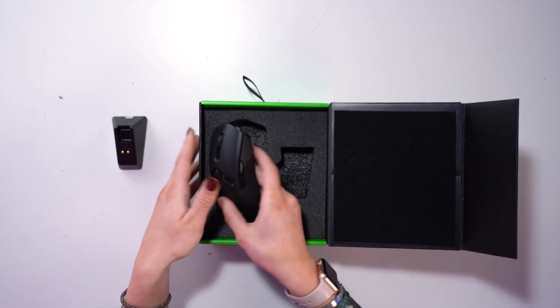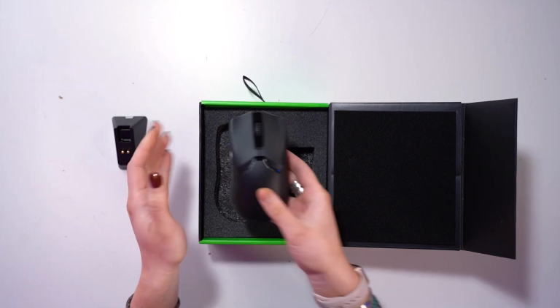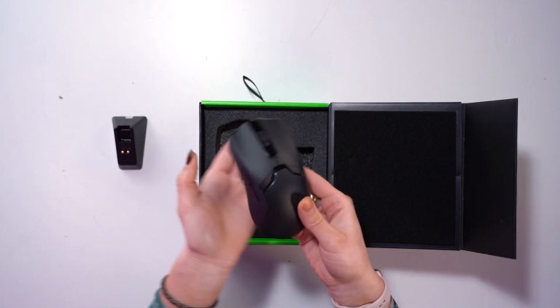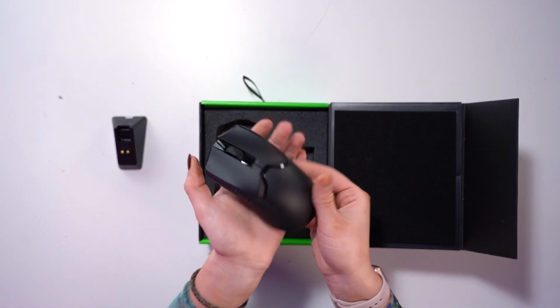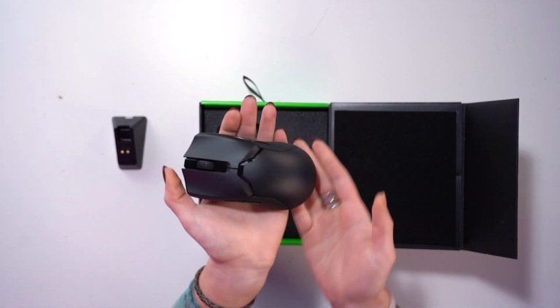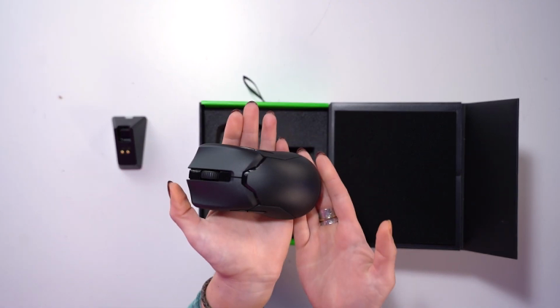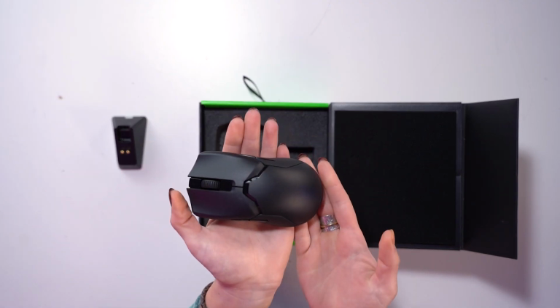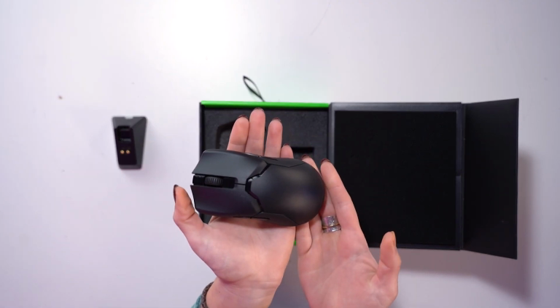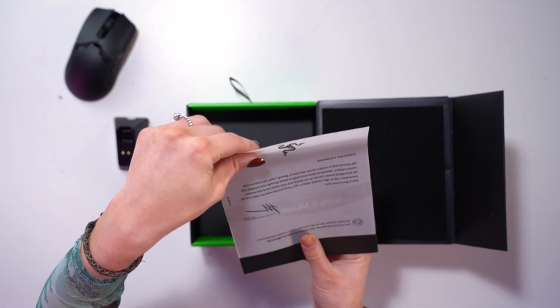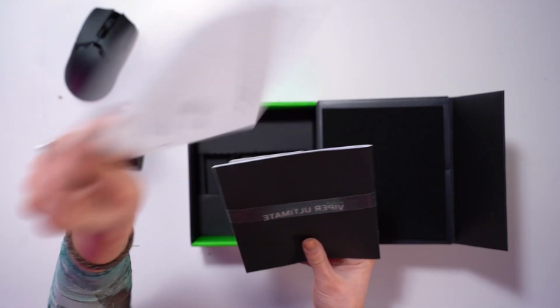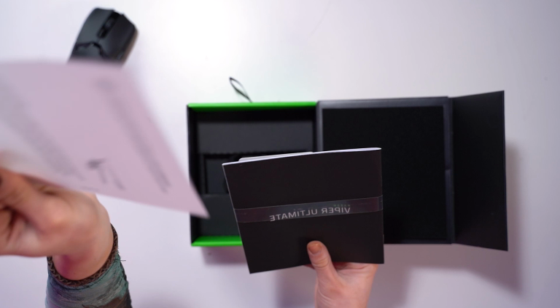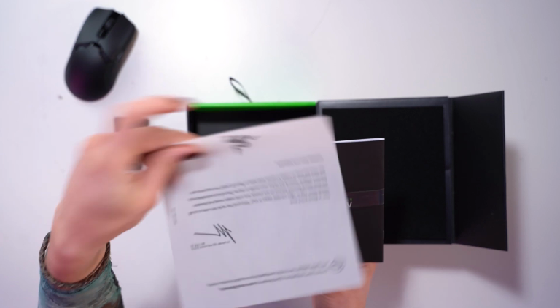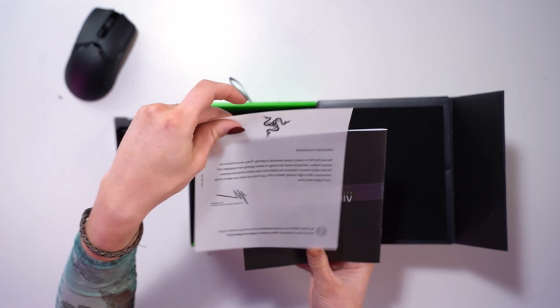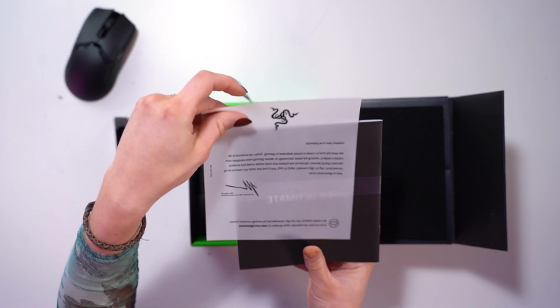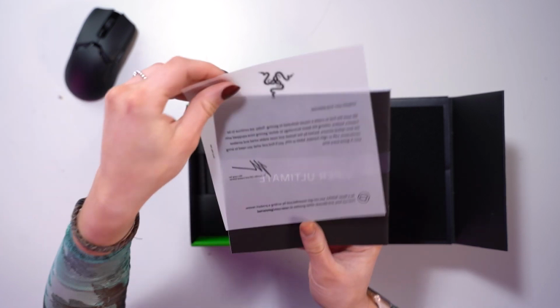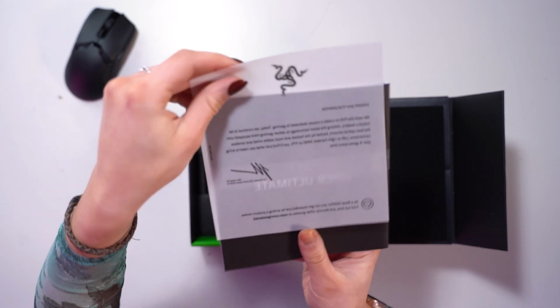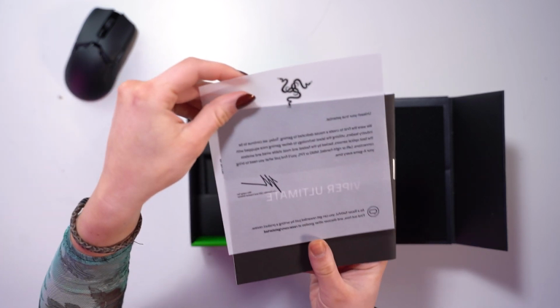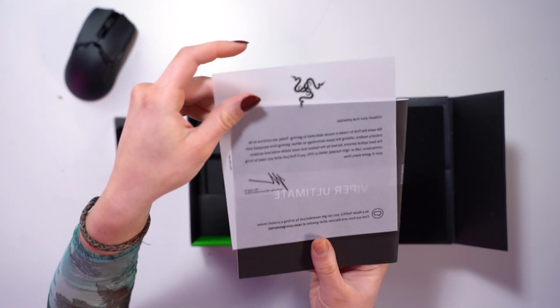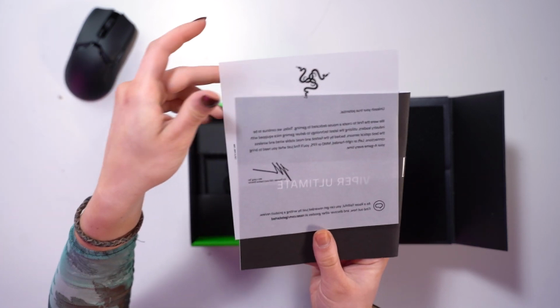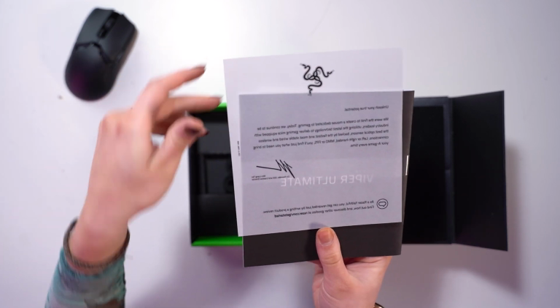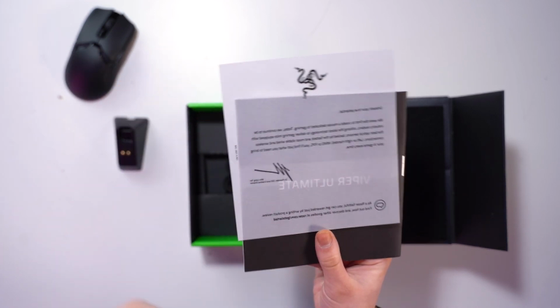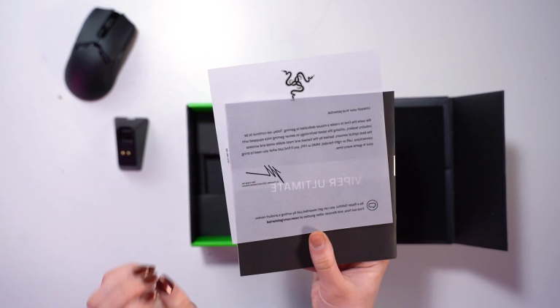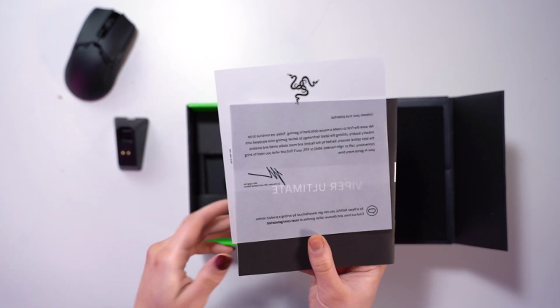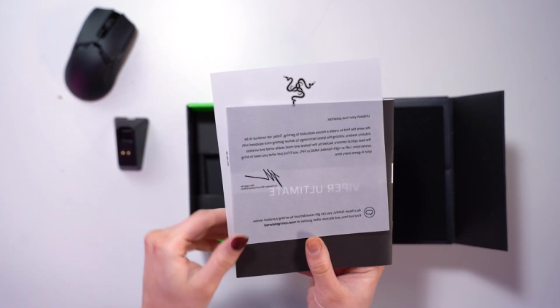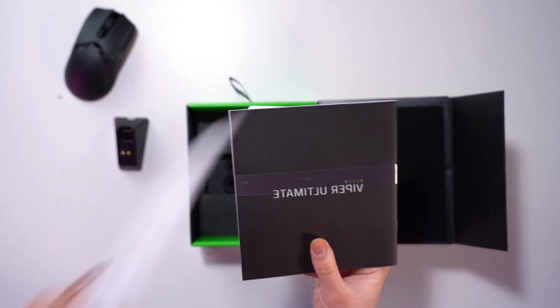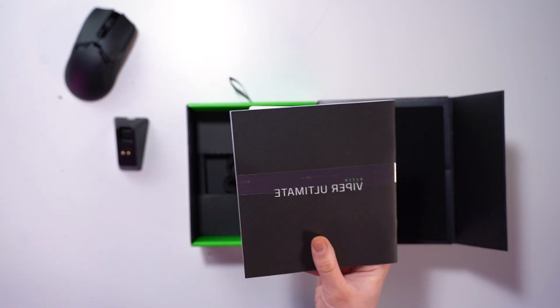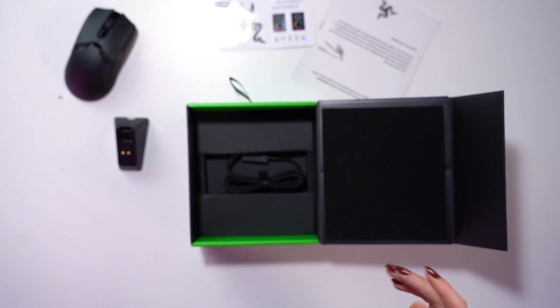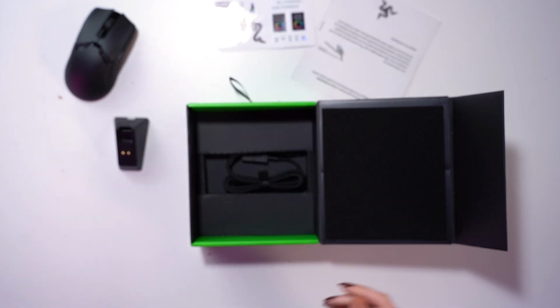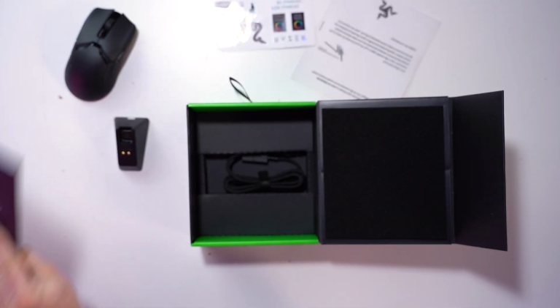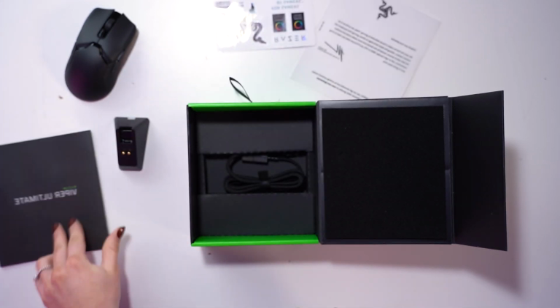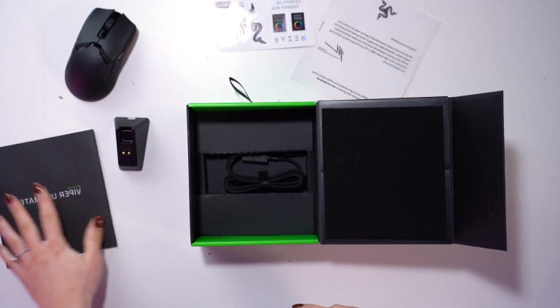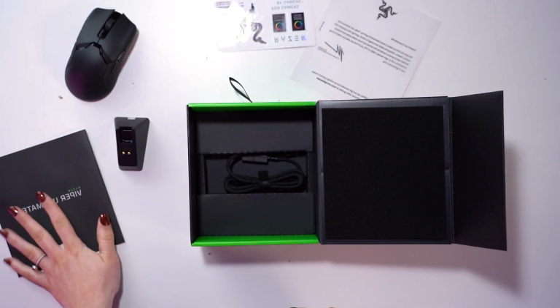And then we have the mouse. First of all we got the typical message from the maker, manual there — always helpful.